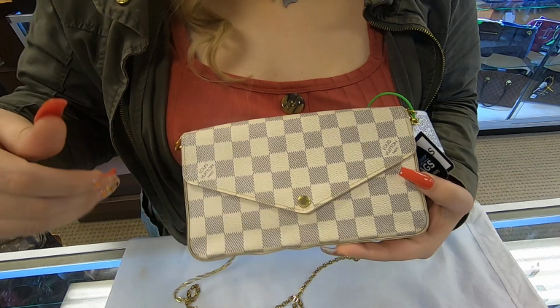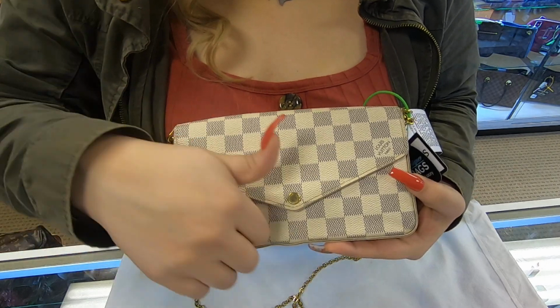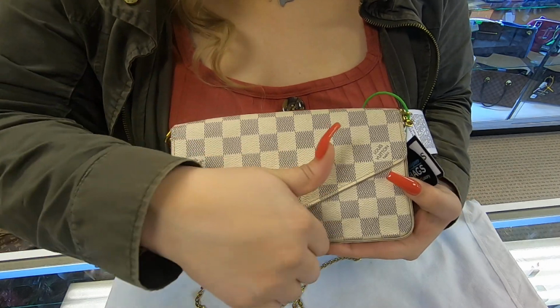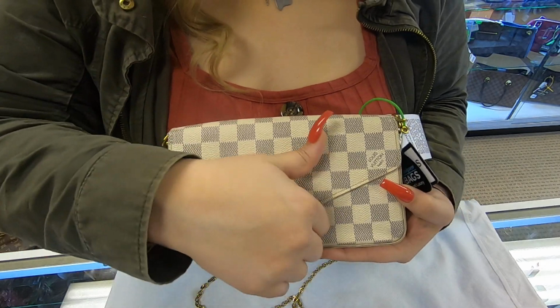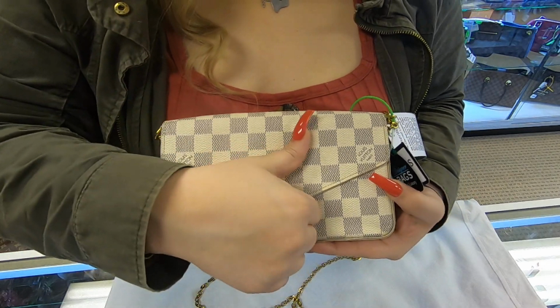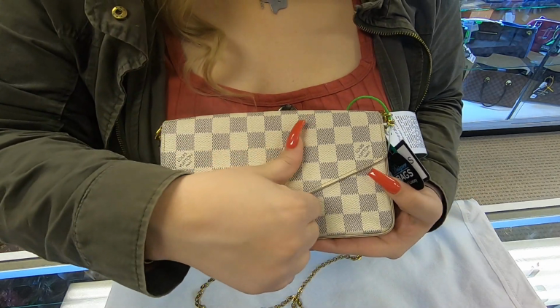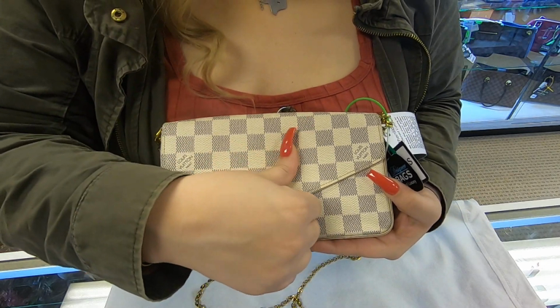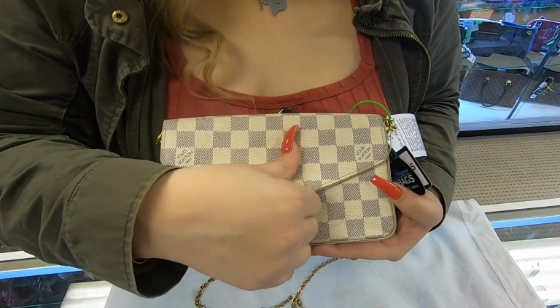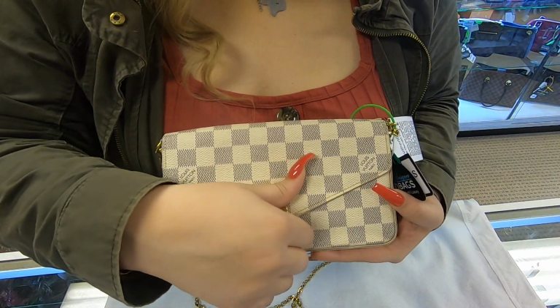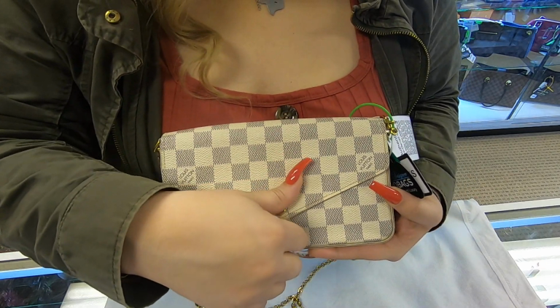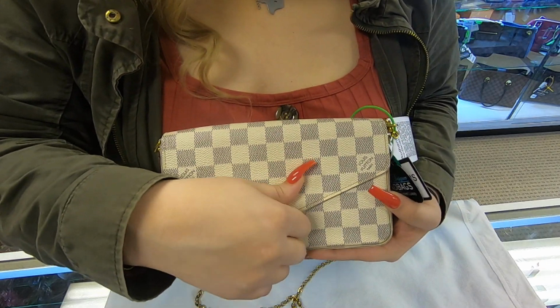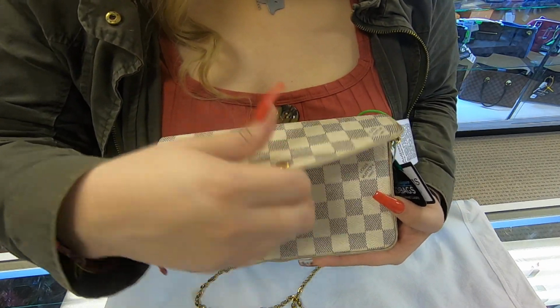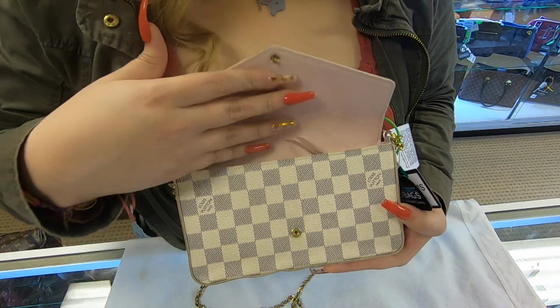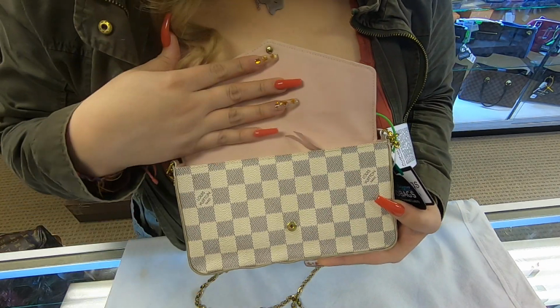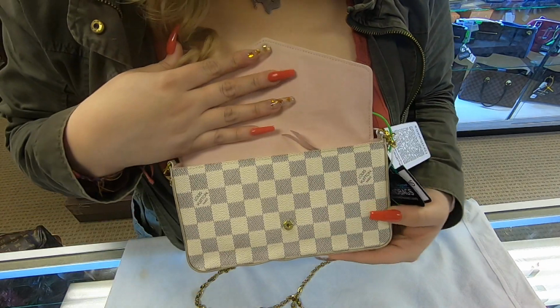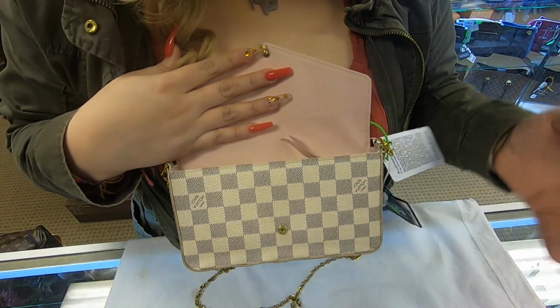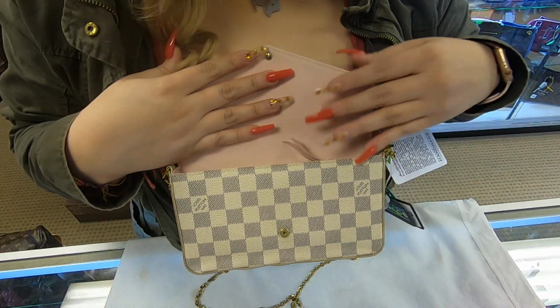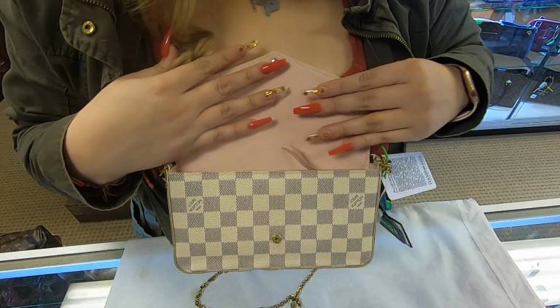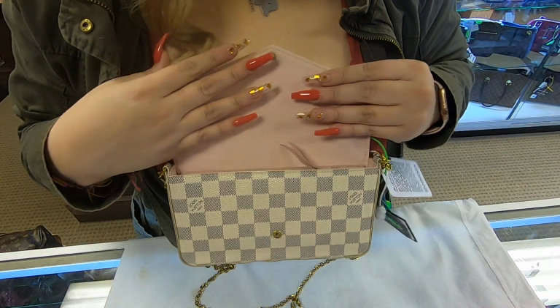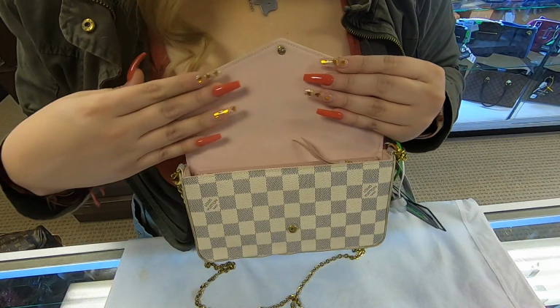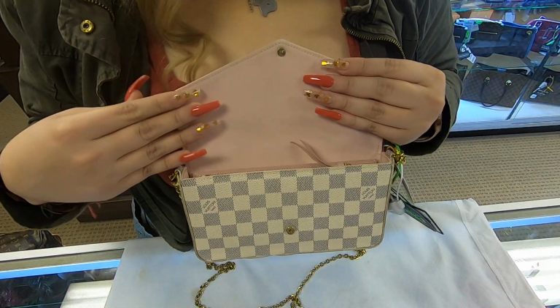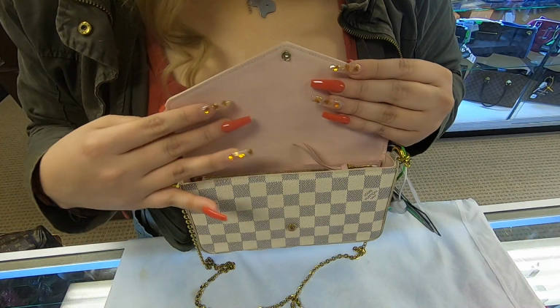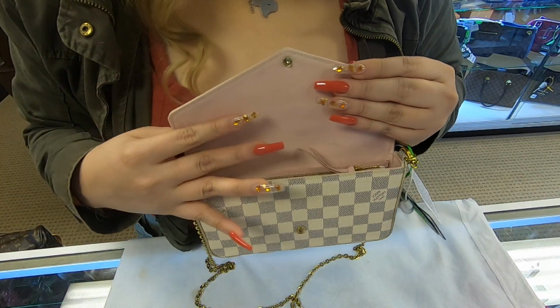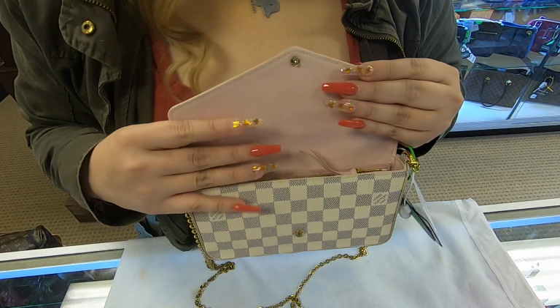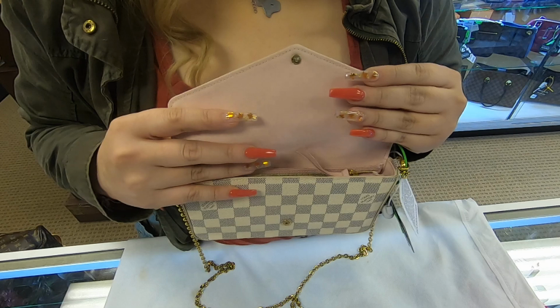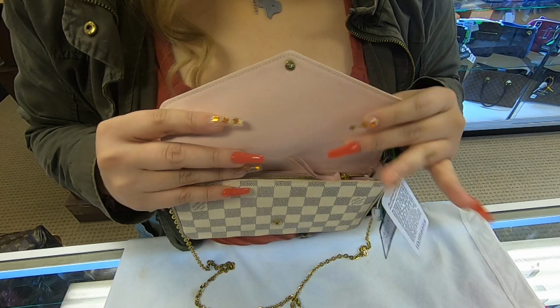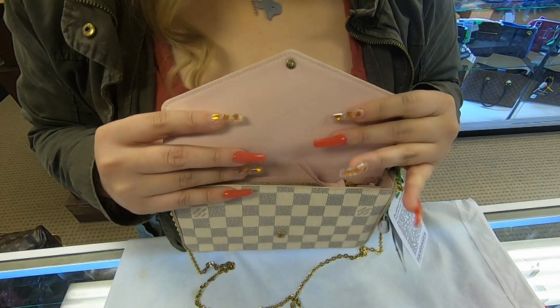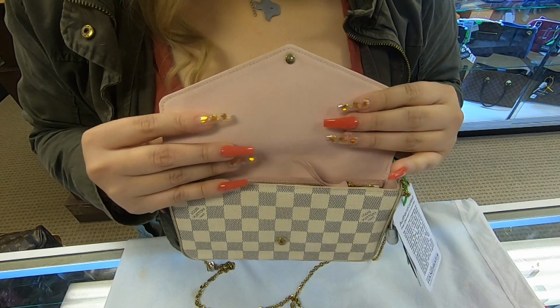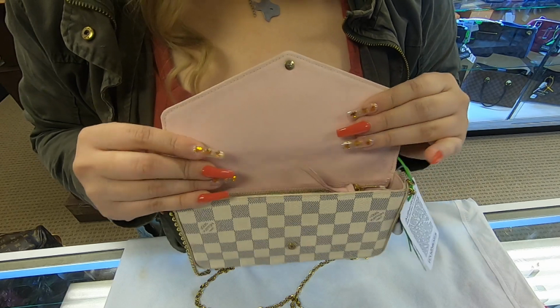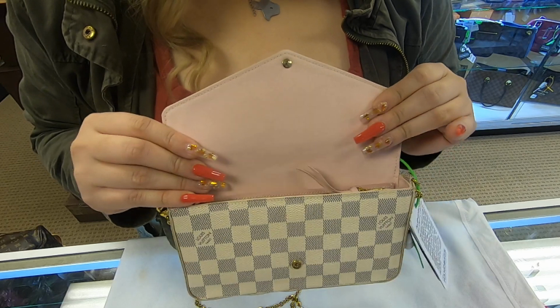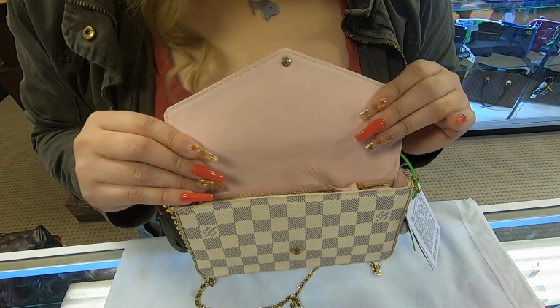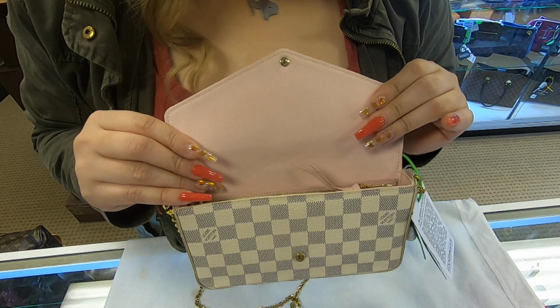Once you open the flap, the interior lining is in the pink ballerina color.